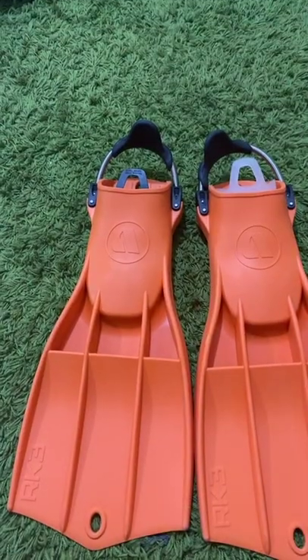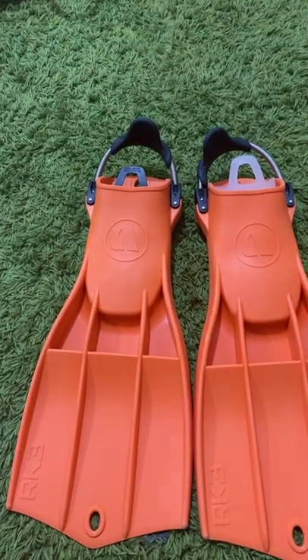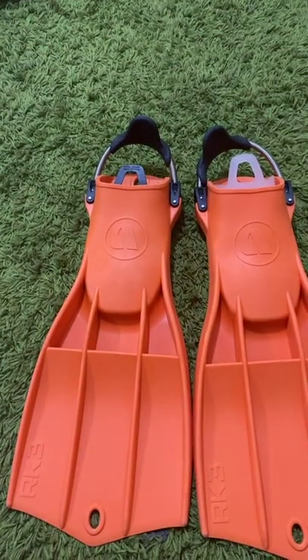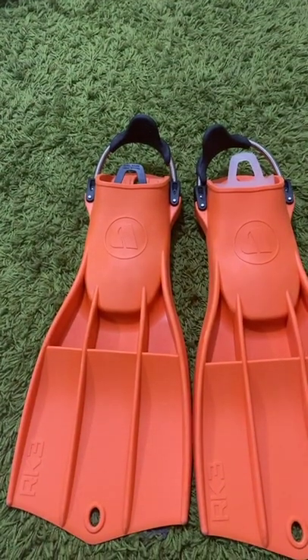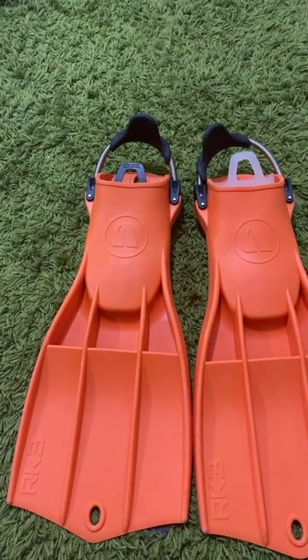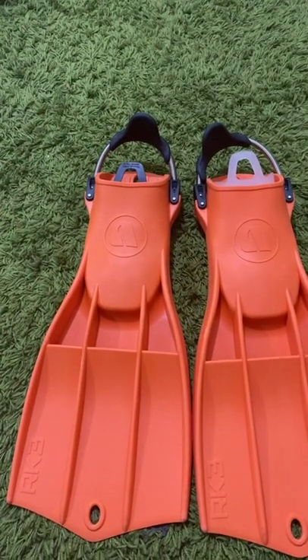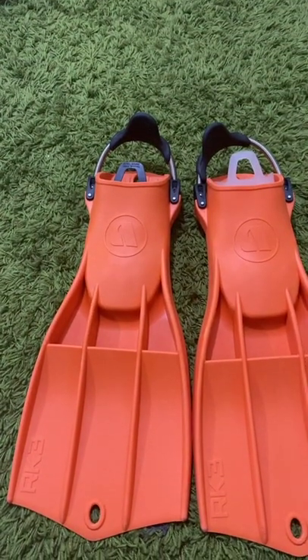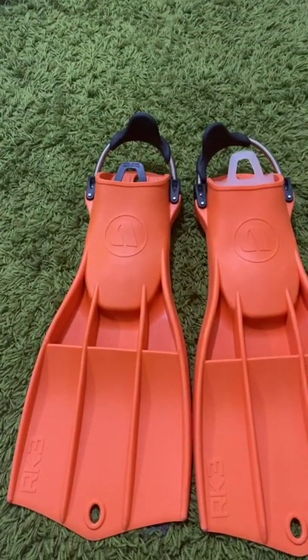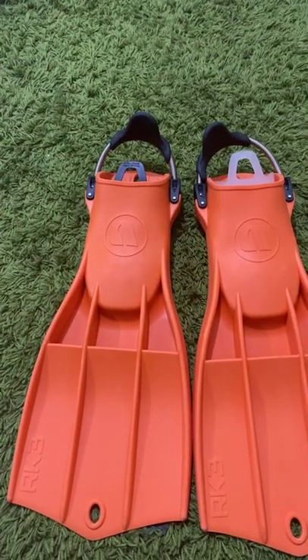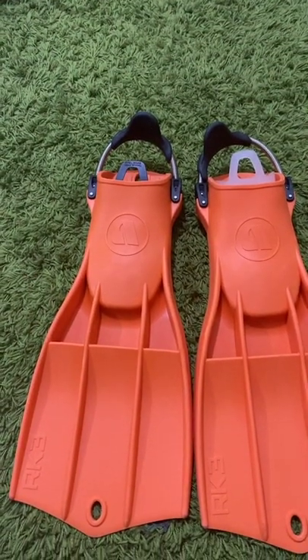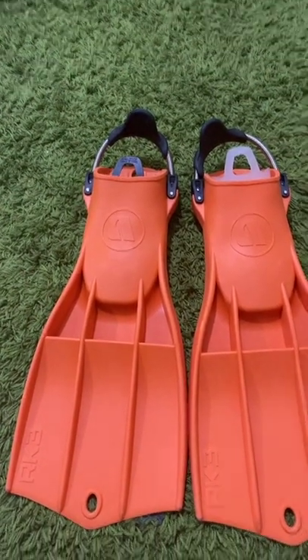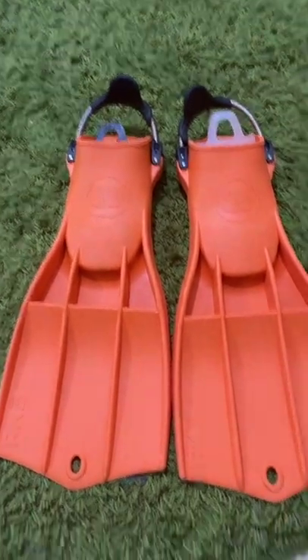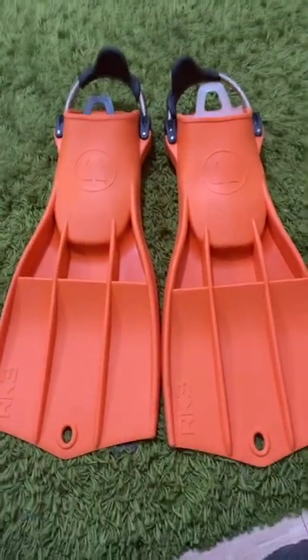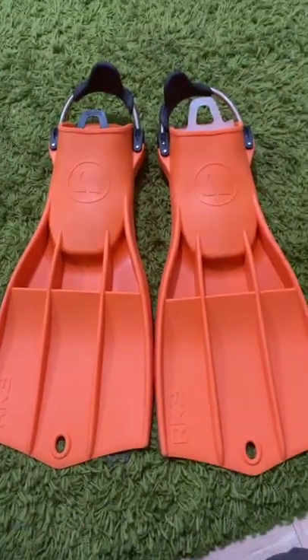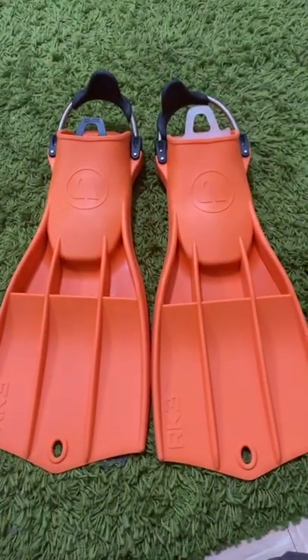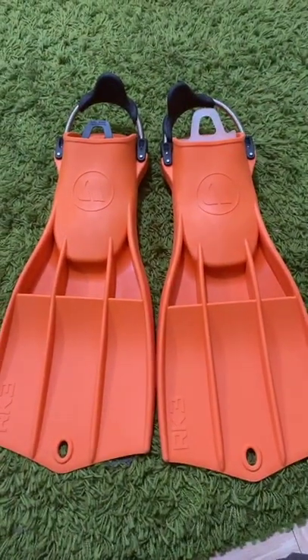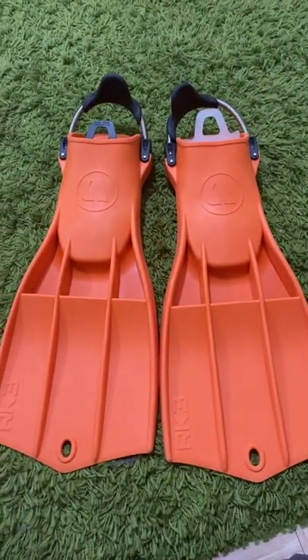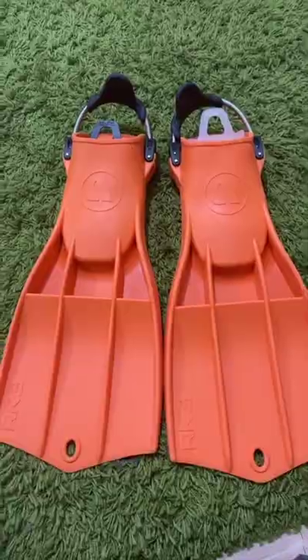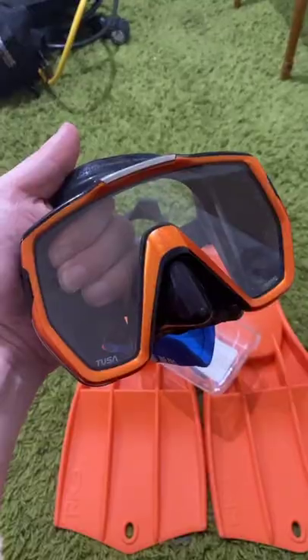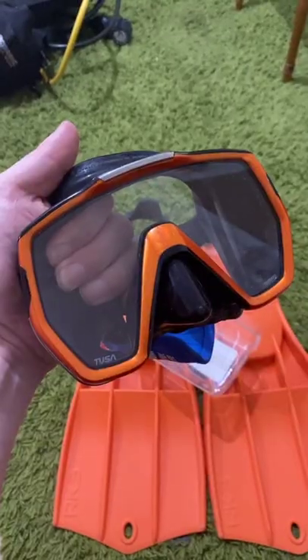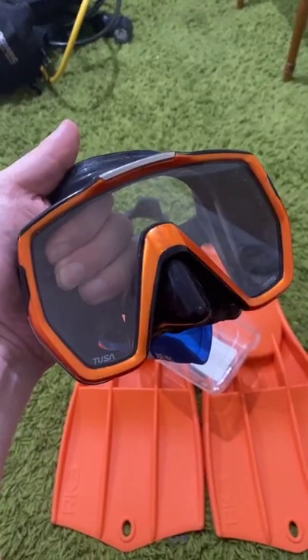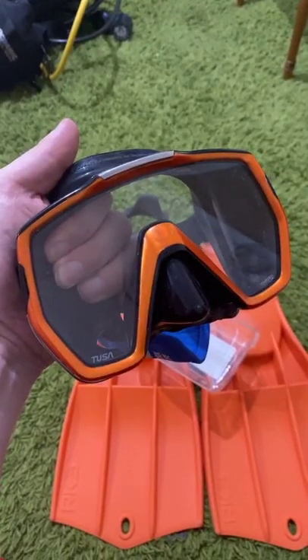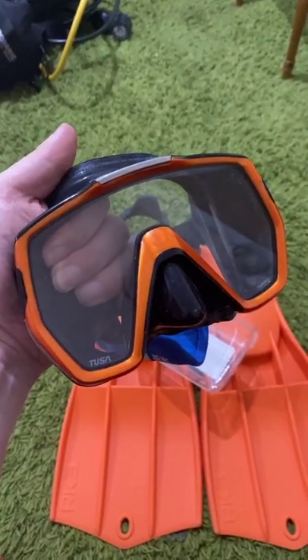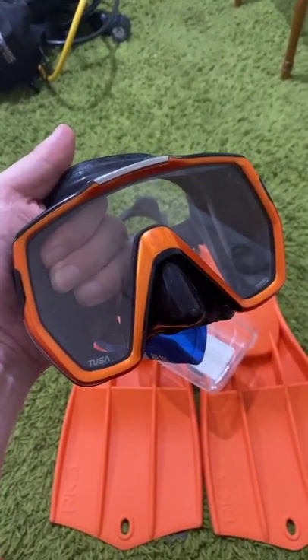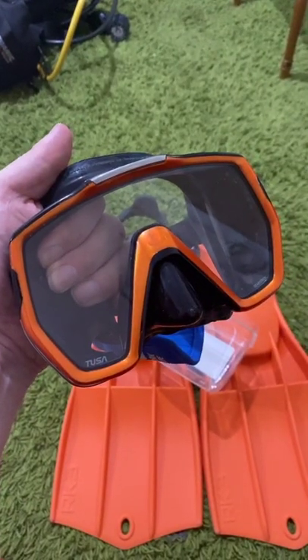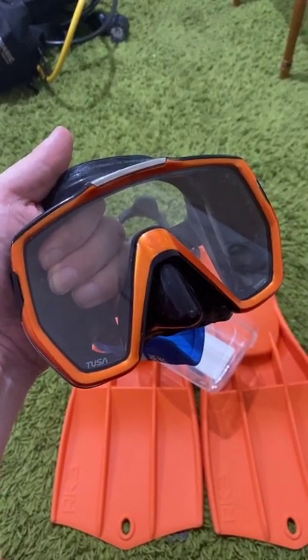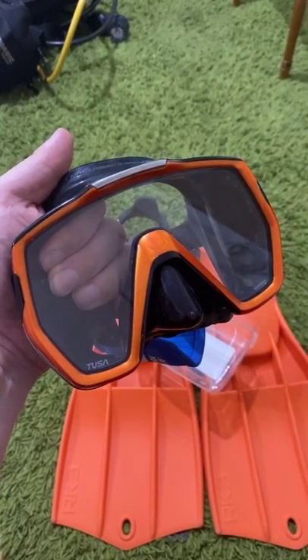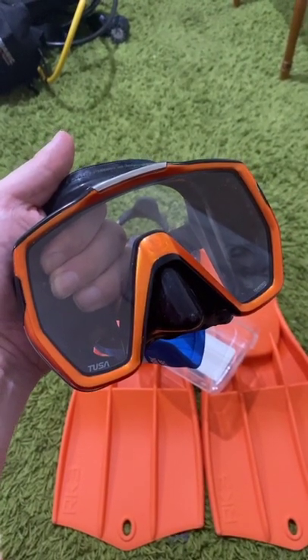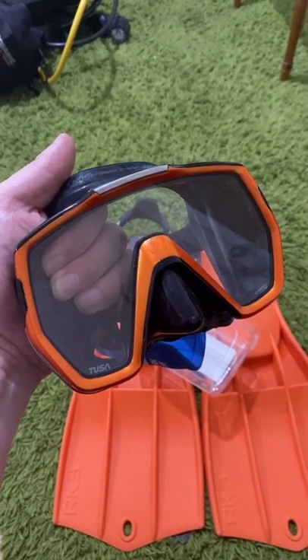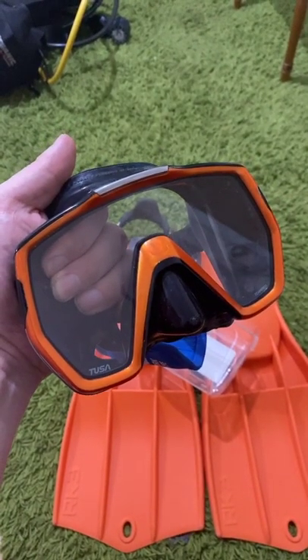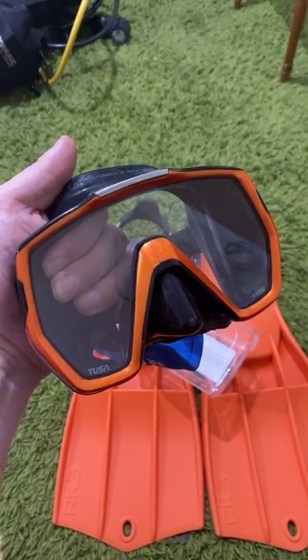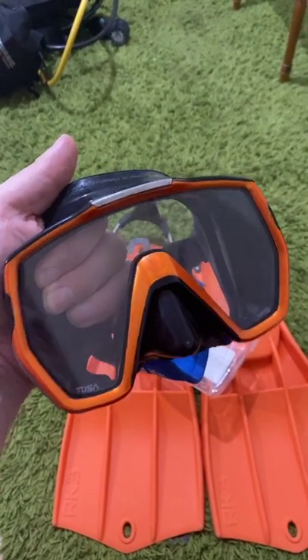These are fins. They help propel you through the water. This is a mask. This helps you see underwater.